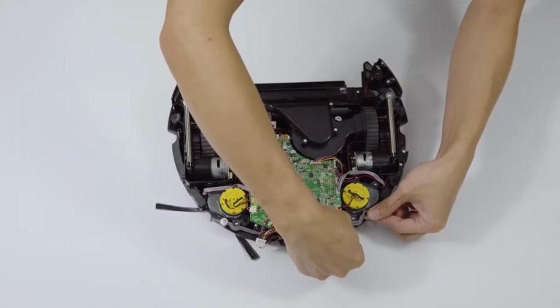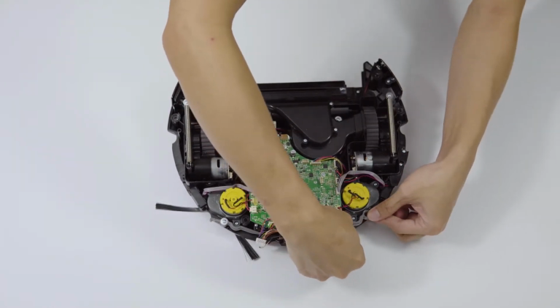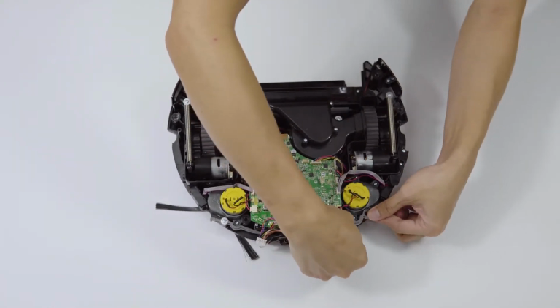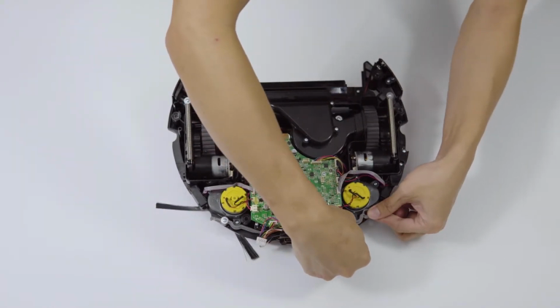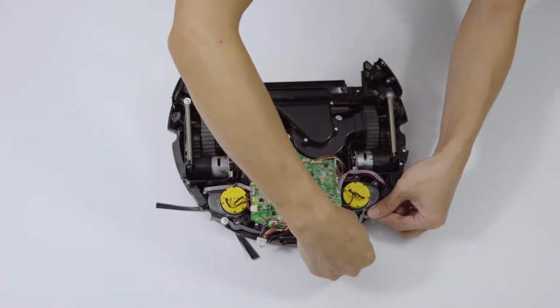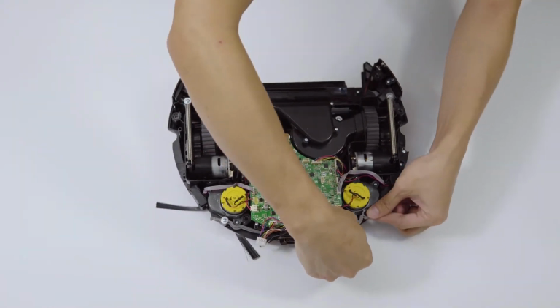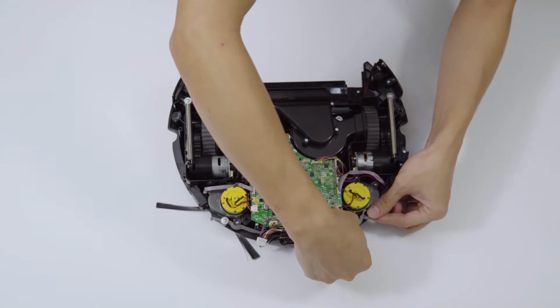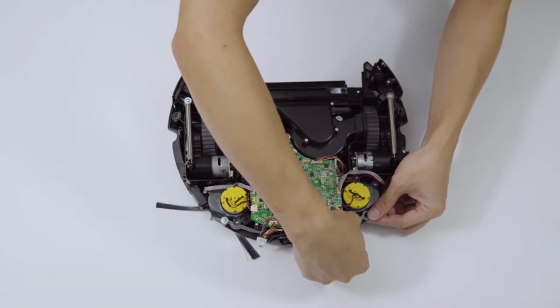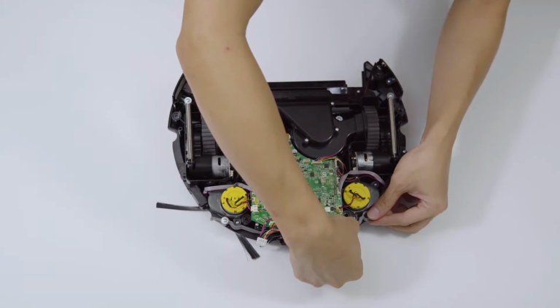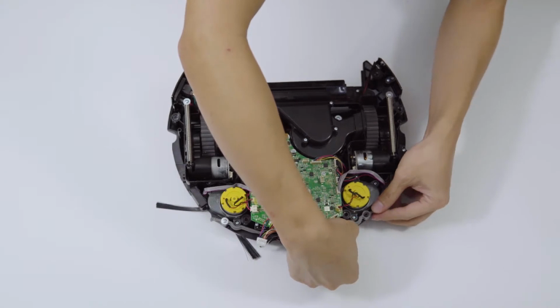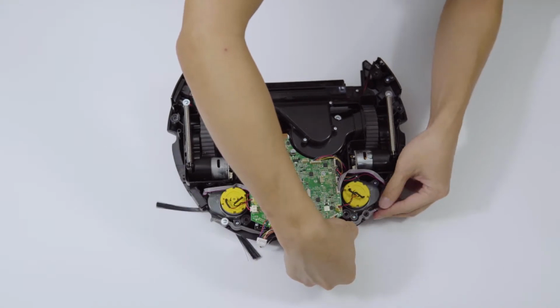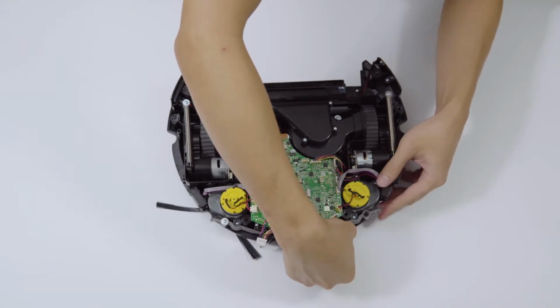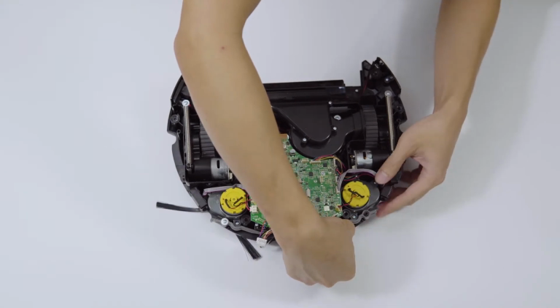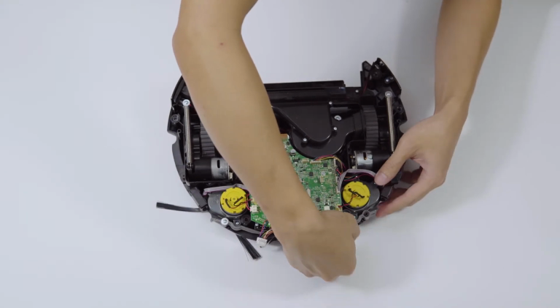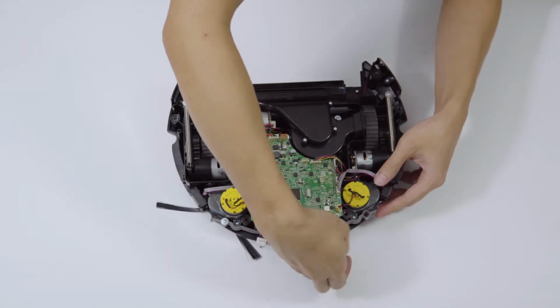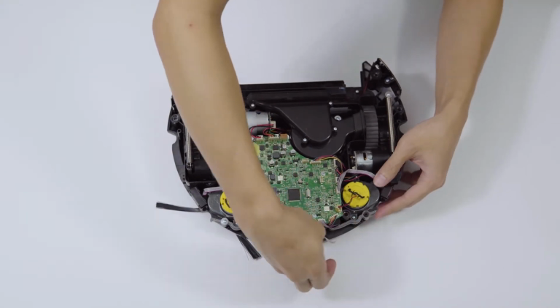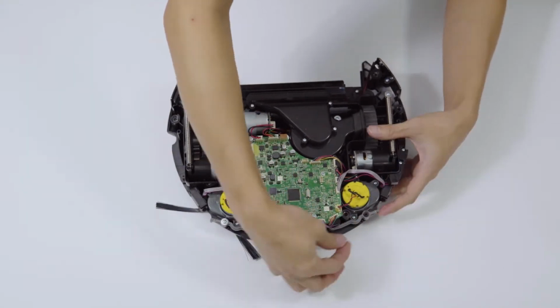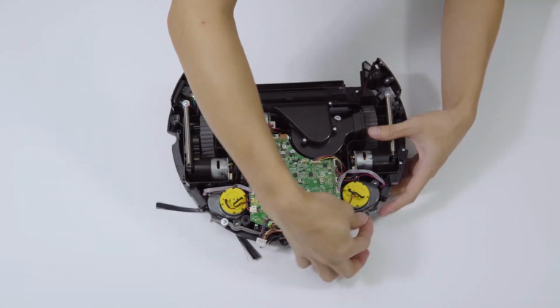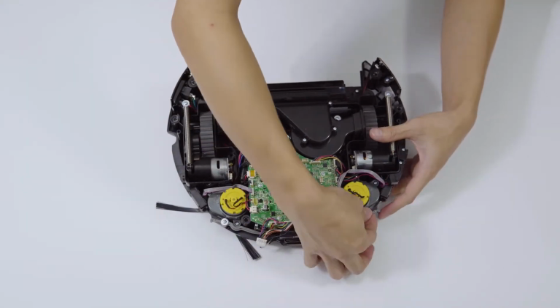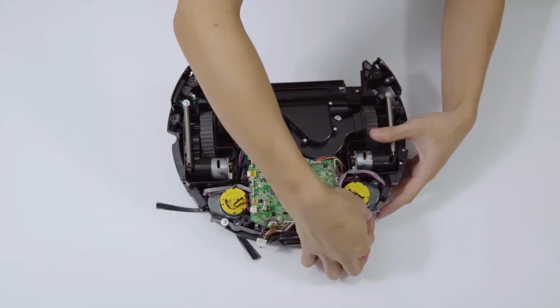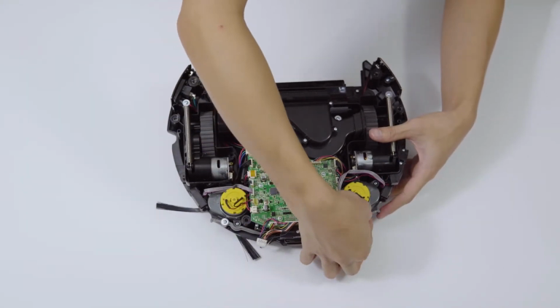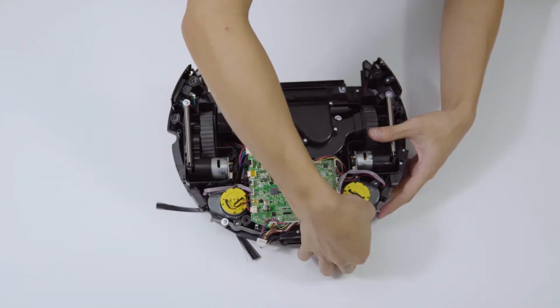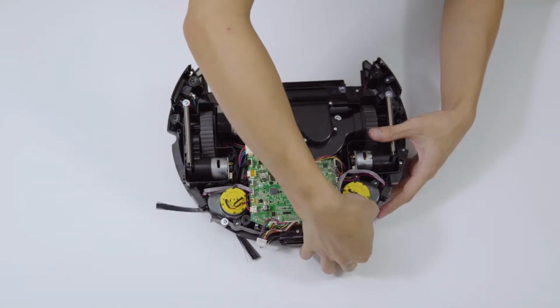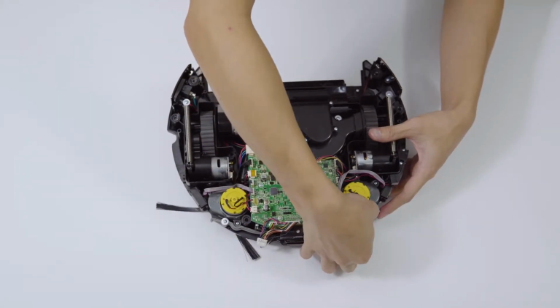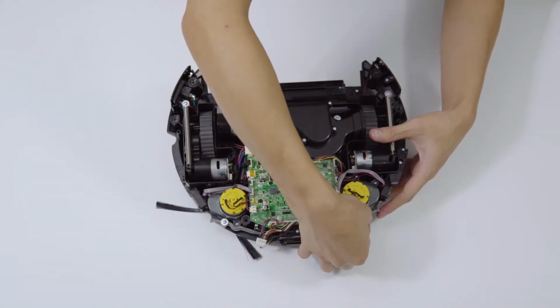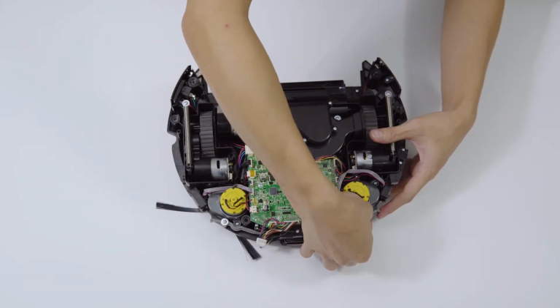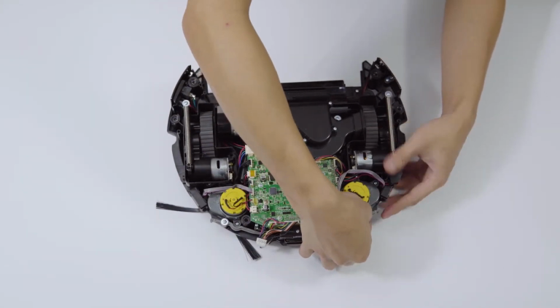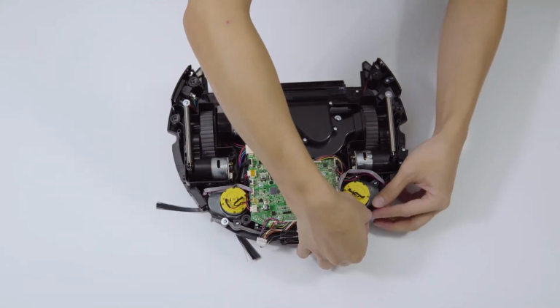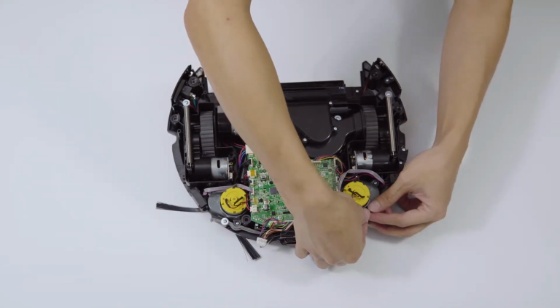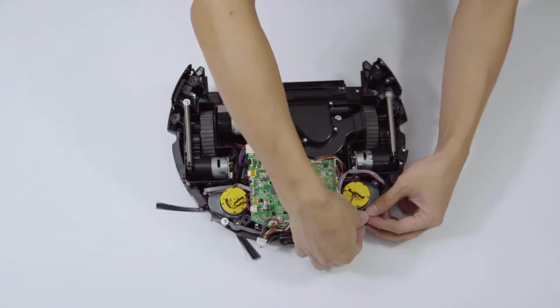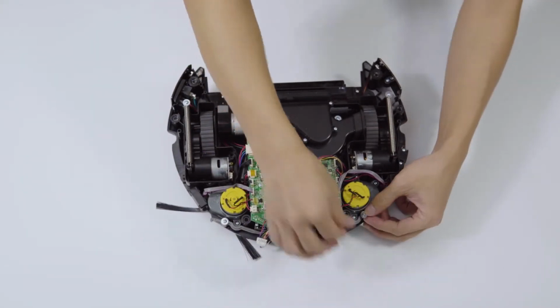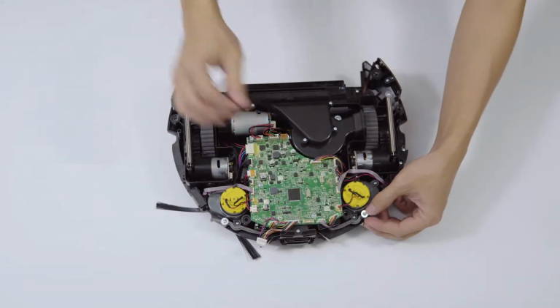Step 7: Install the micro-touch switch, ensuring that the micro-touch switch springs back smoothly.